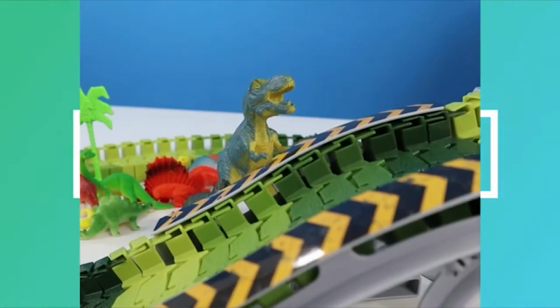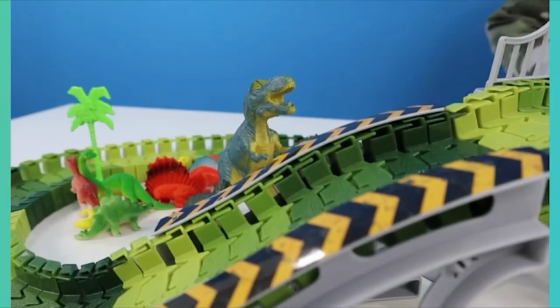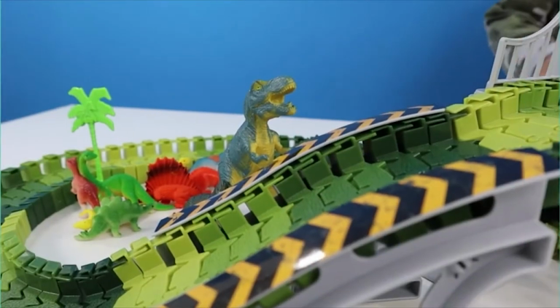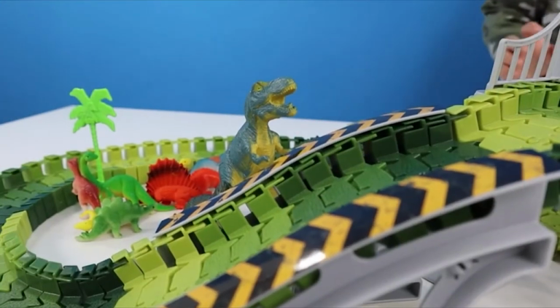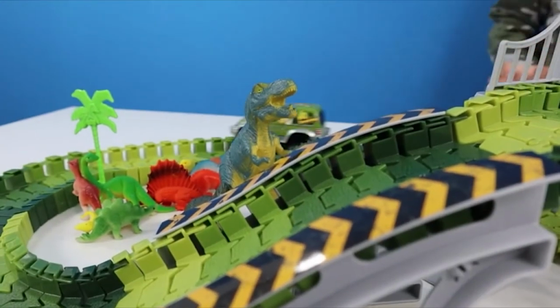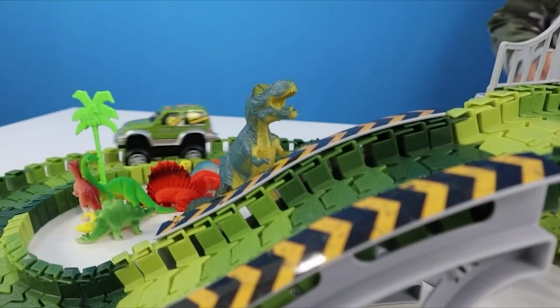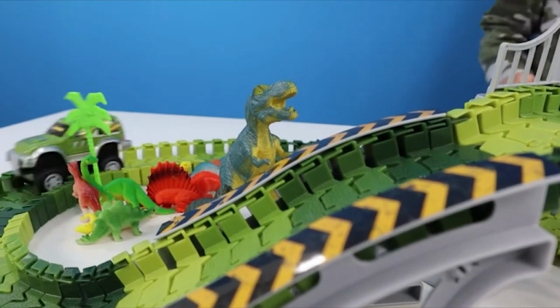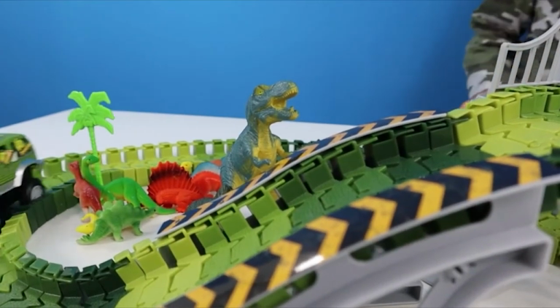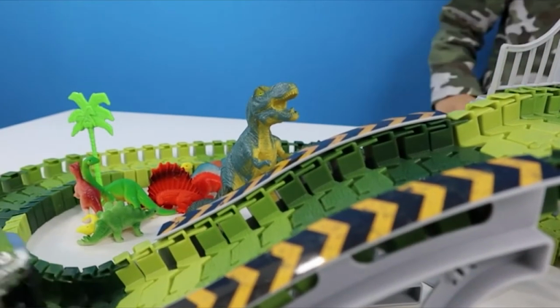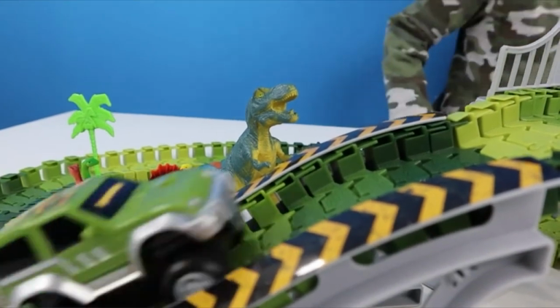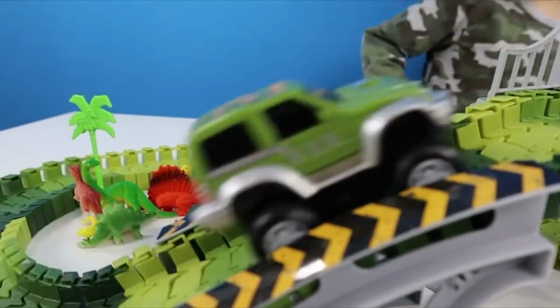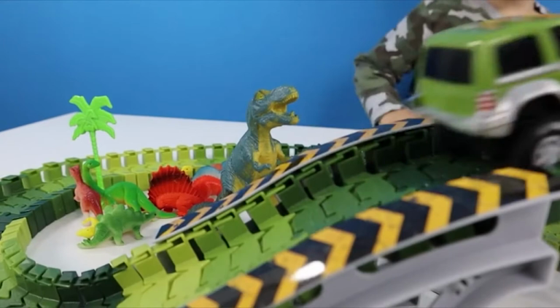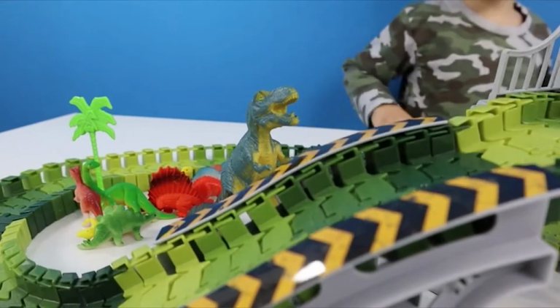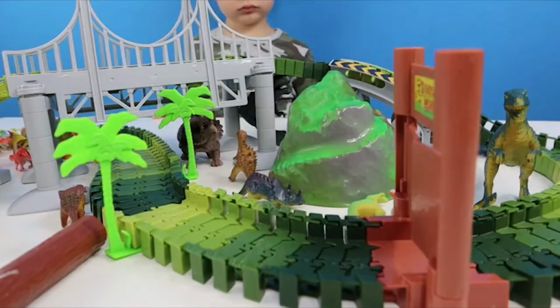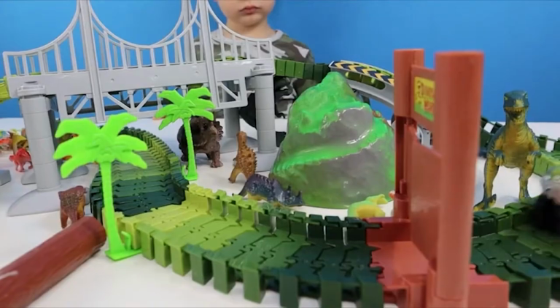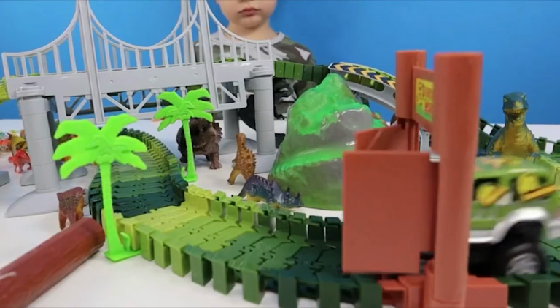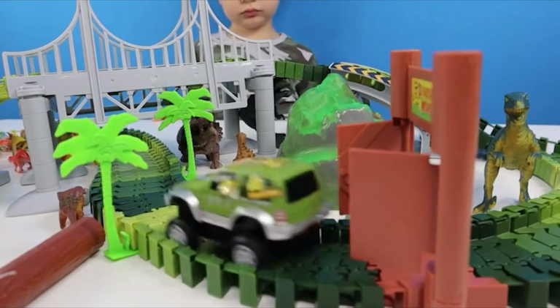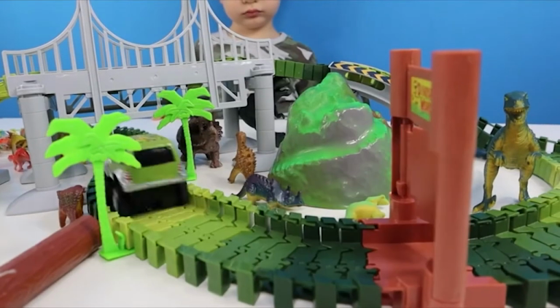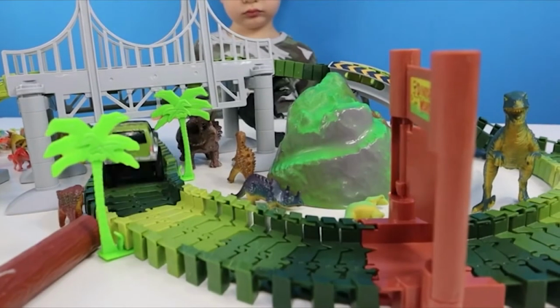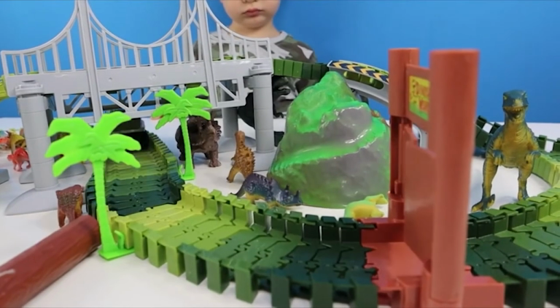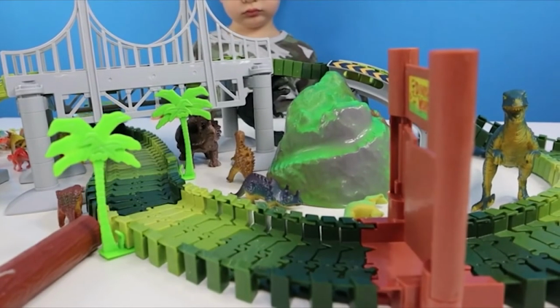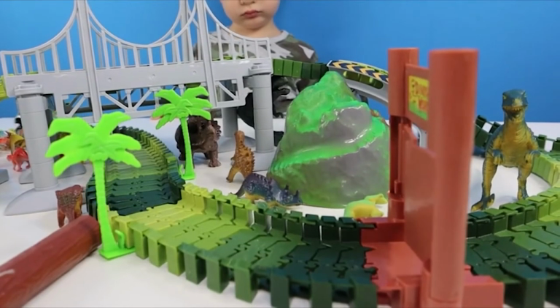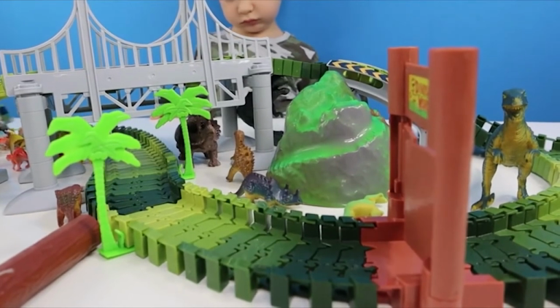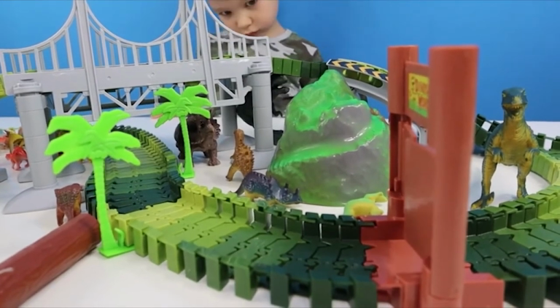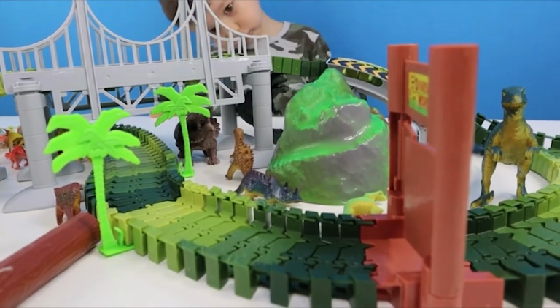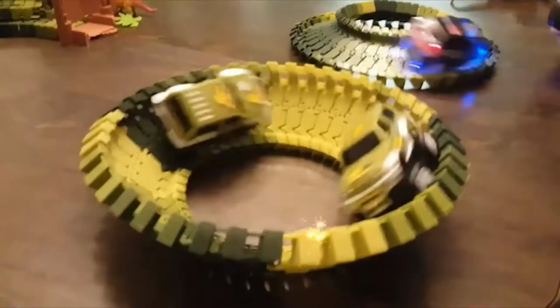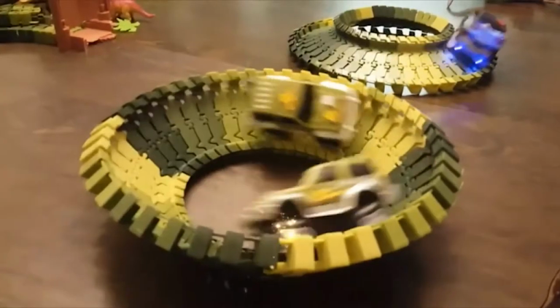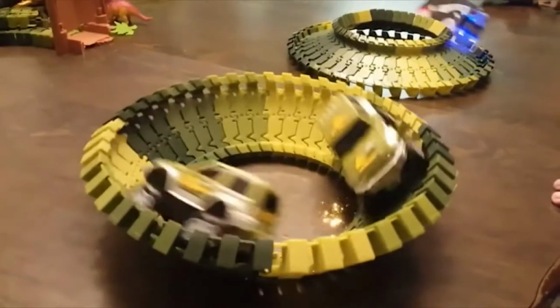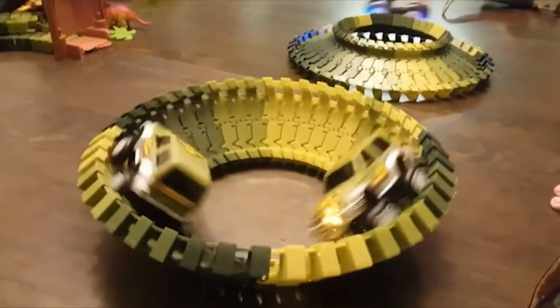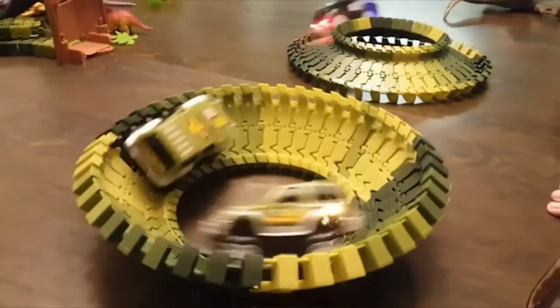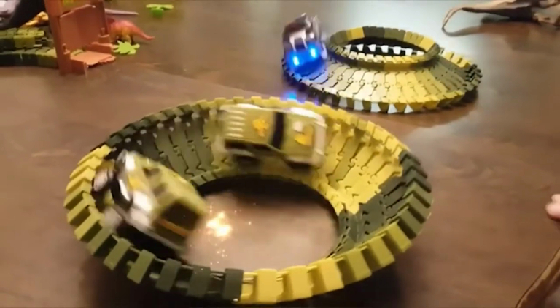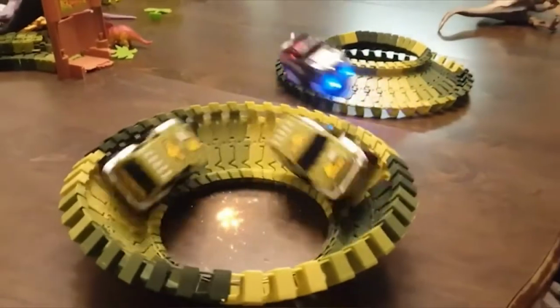Durable and non-toxic plastic dinosaur toy playset is environmentally friendly, BPA-free, and safe for children ages 3 and up.